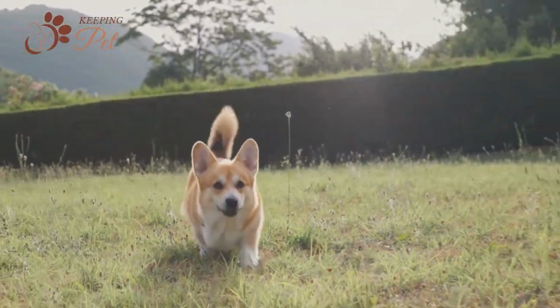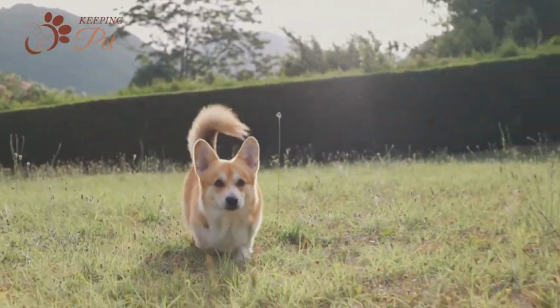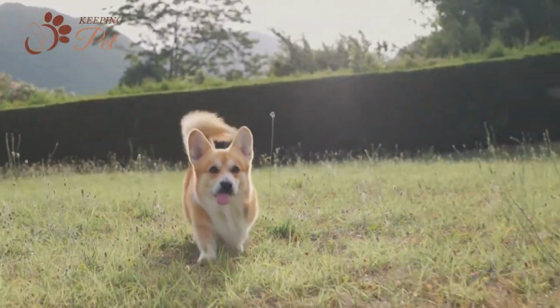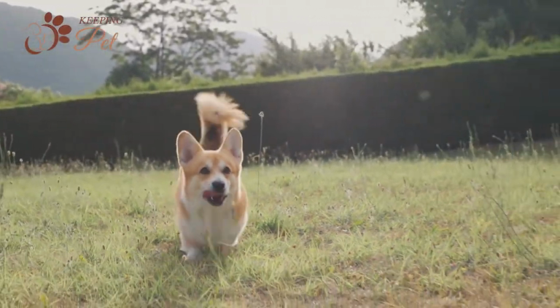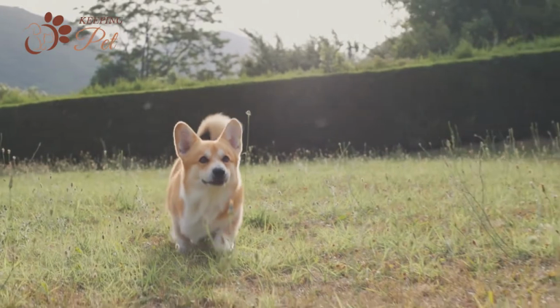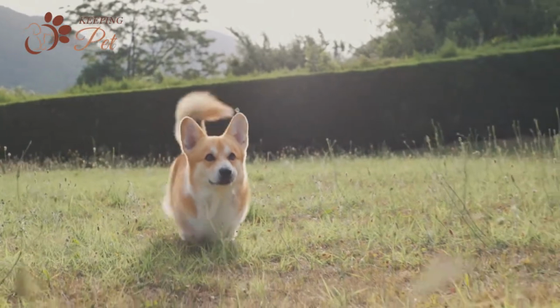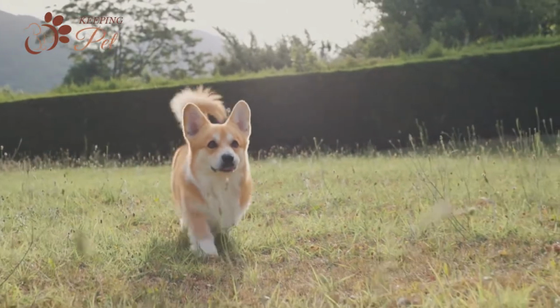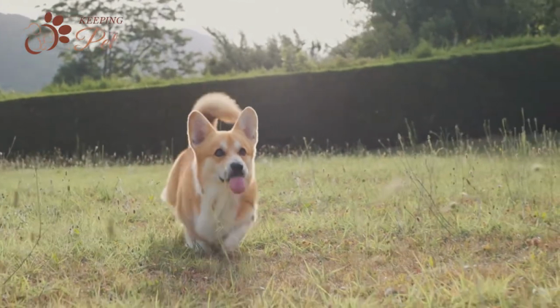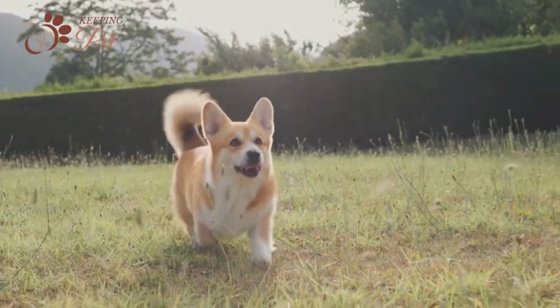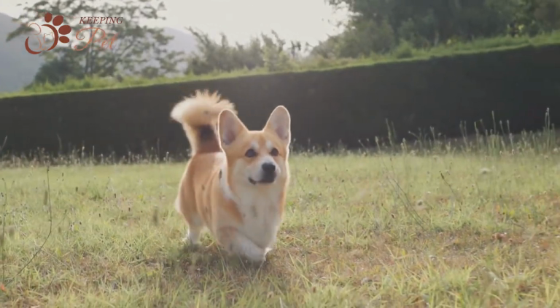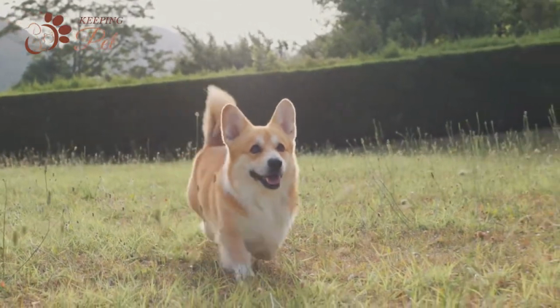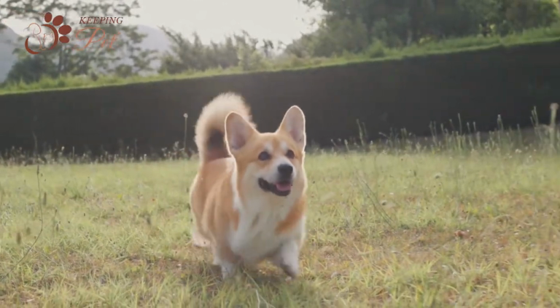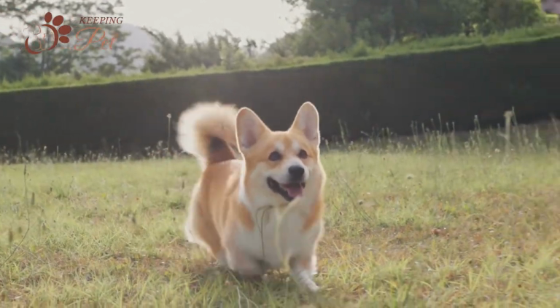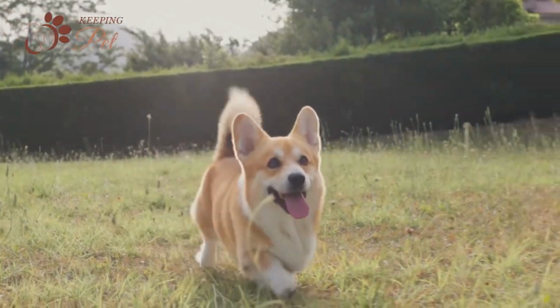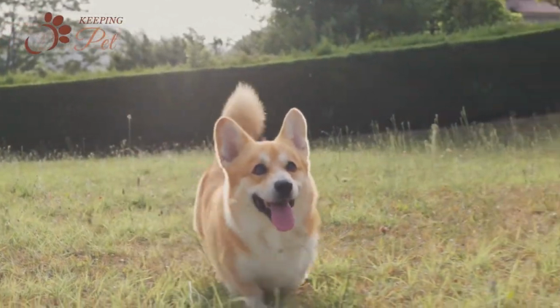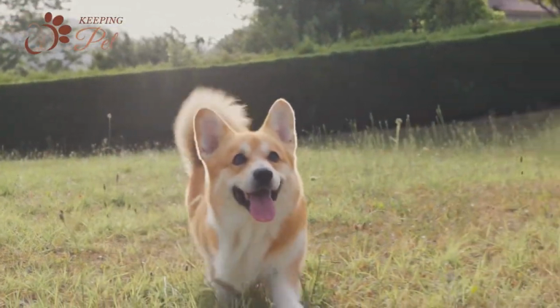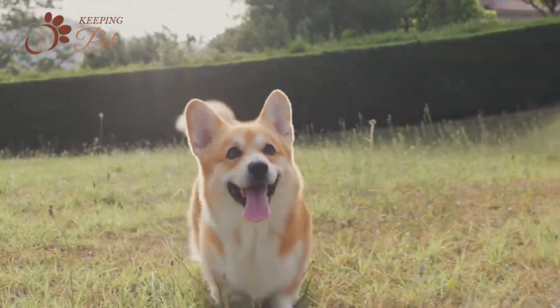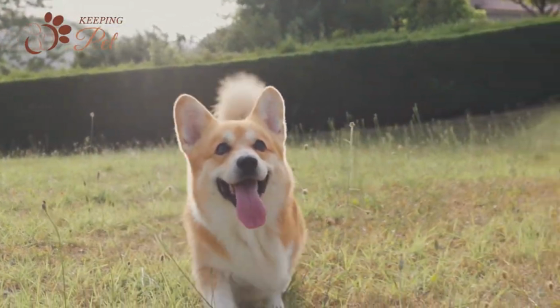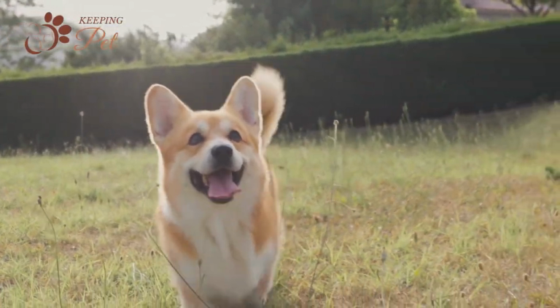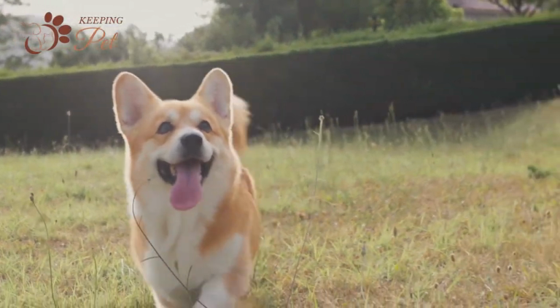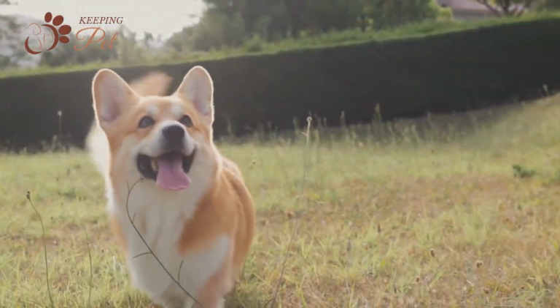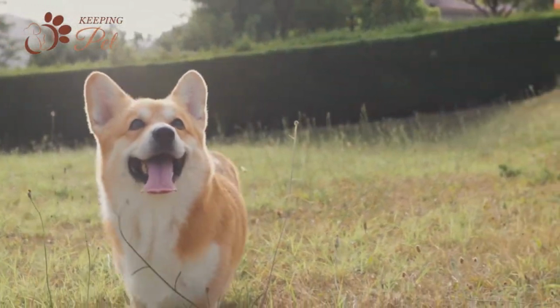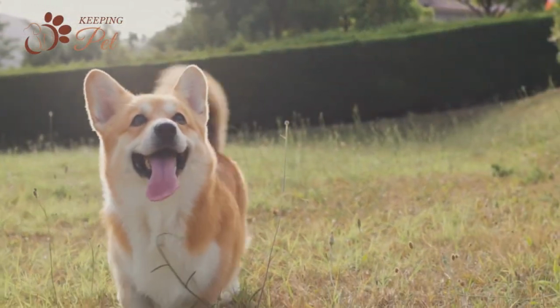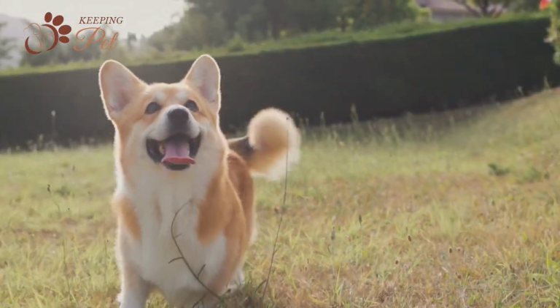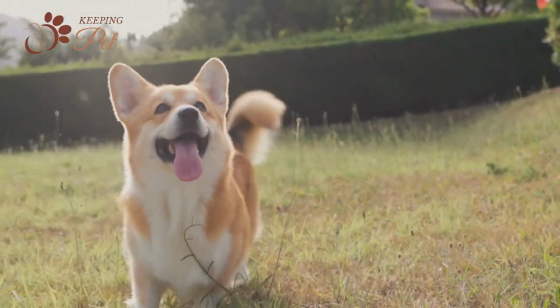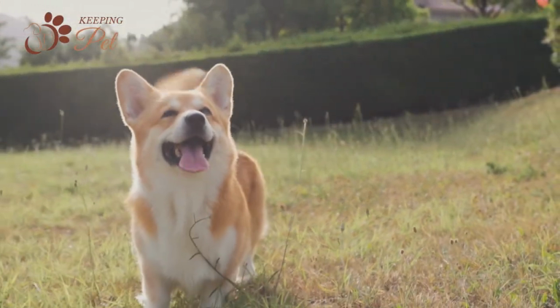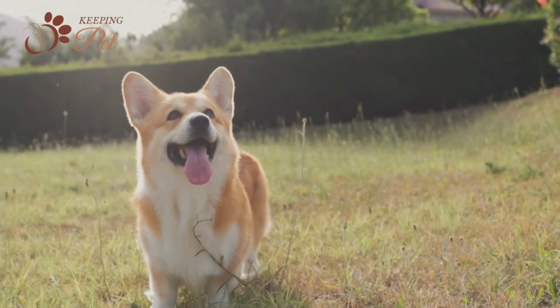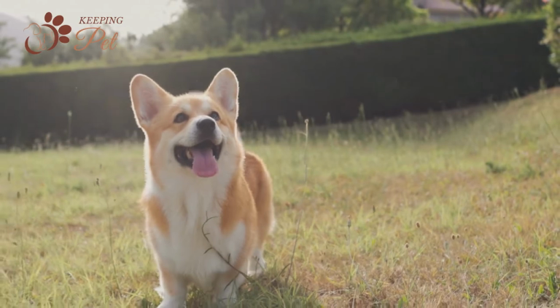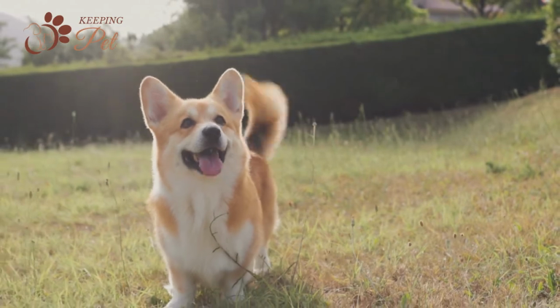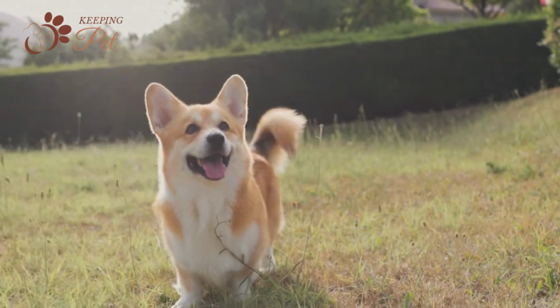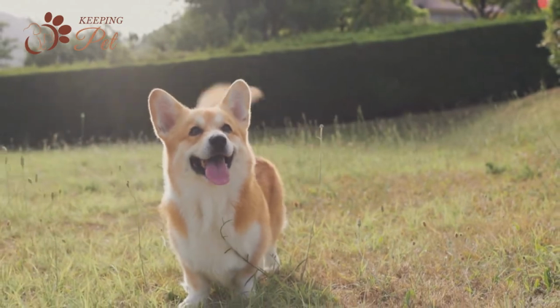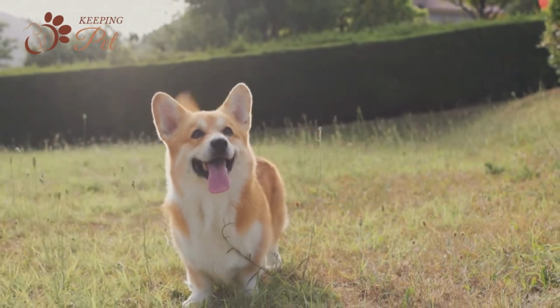Cowboy Corgis are usually up for any kind of adventure or task. When they don't get ample exercise, they develop behavioral issues.